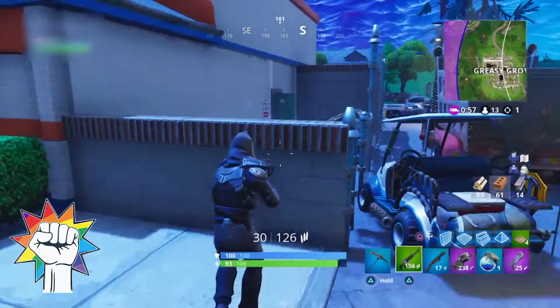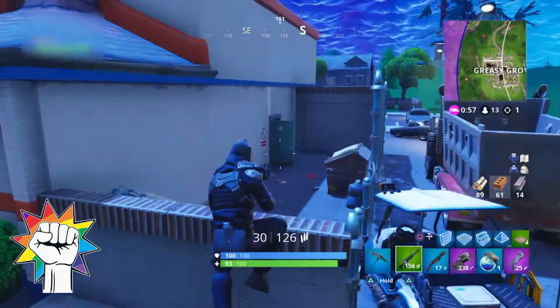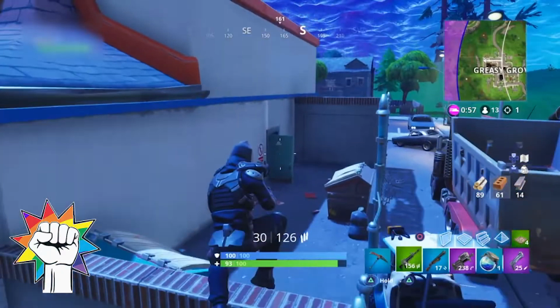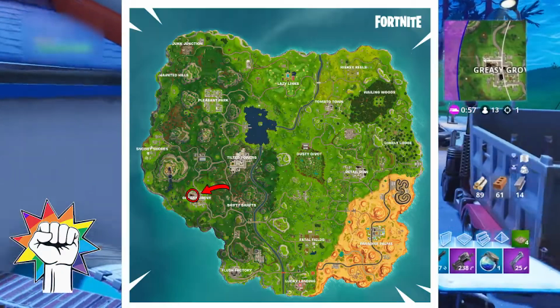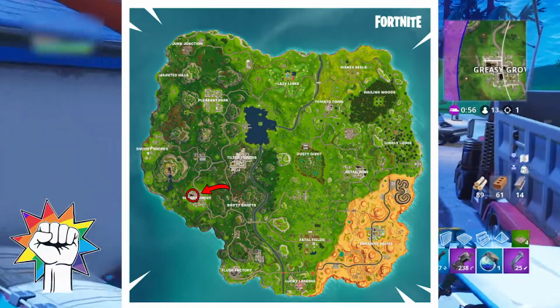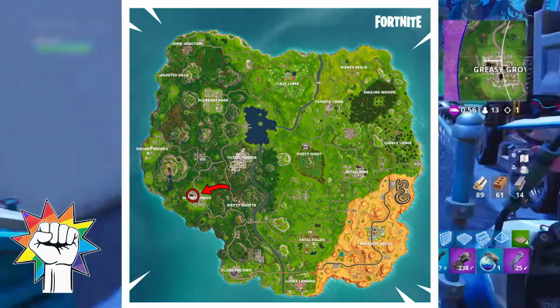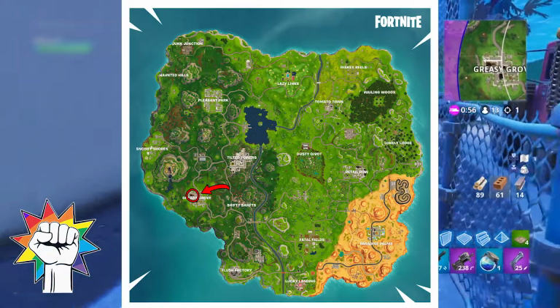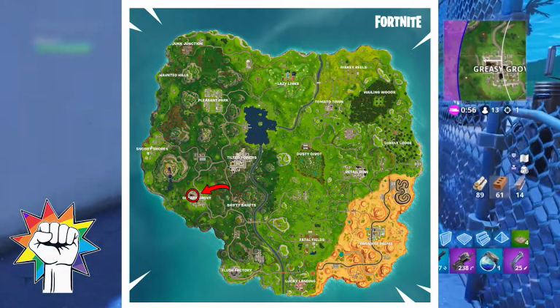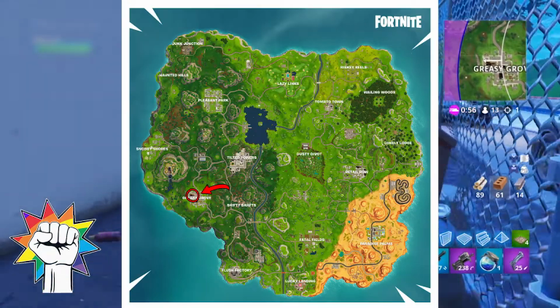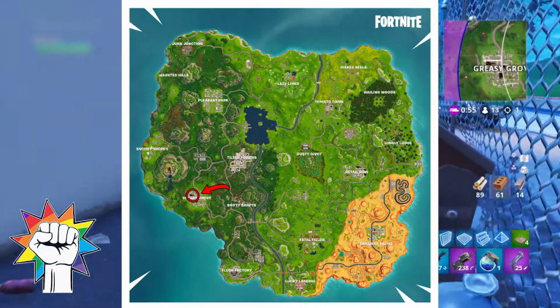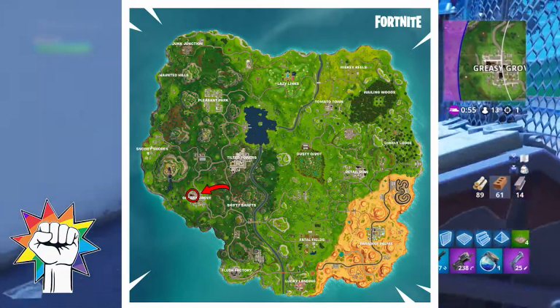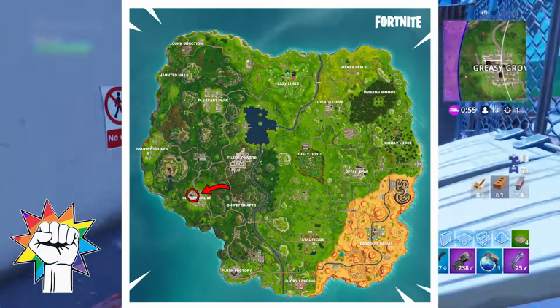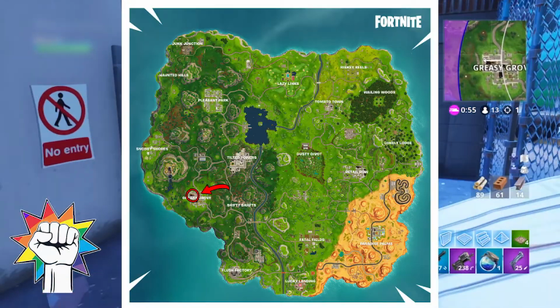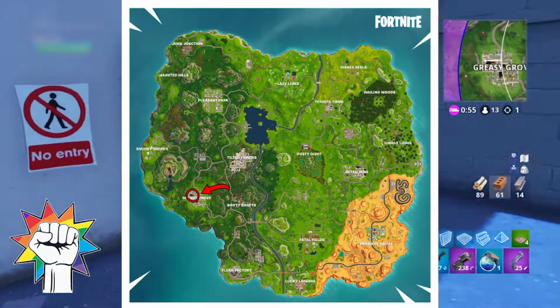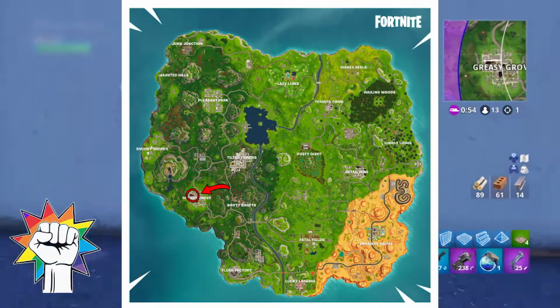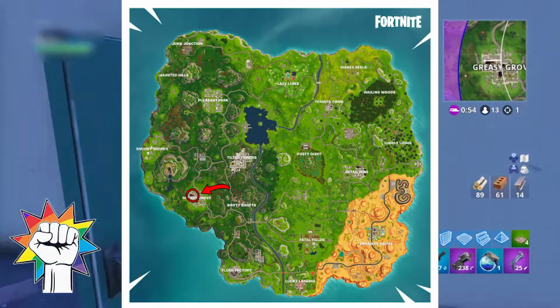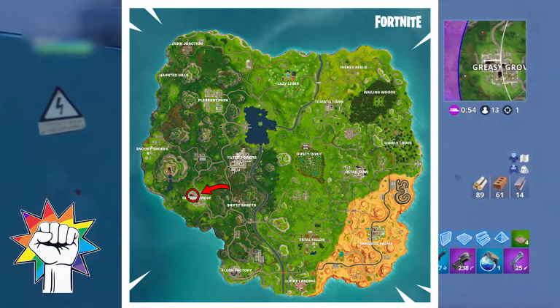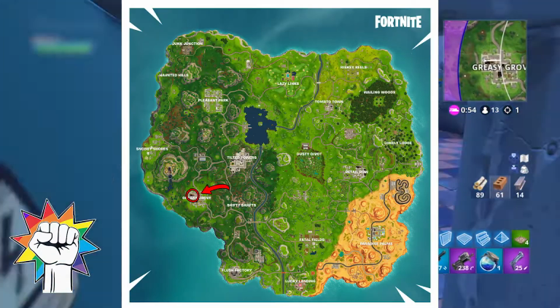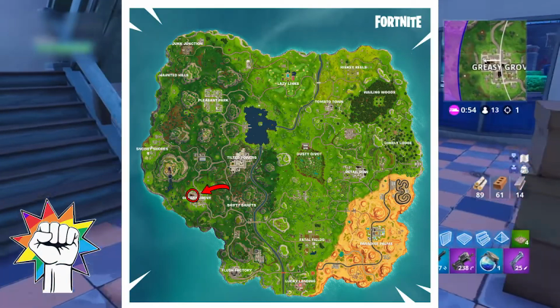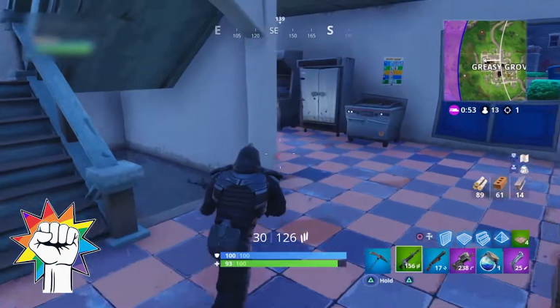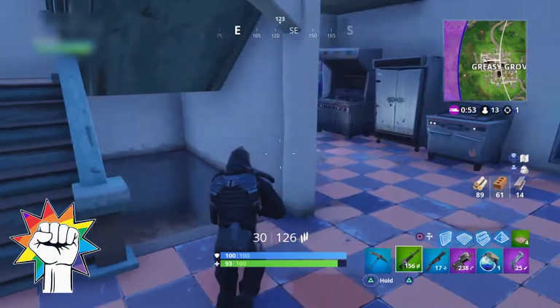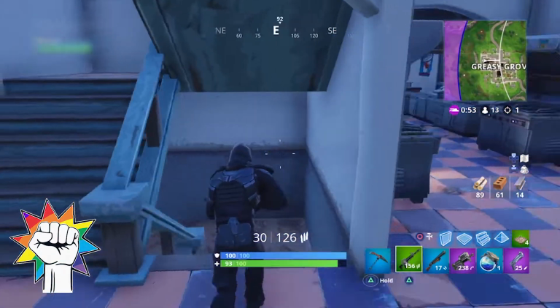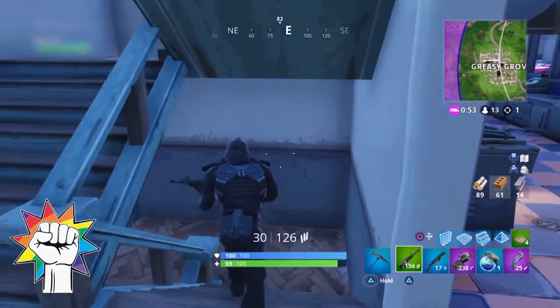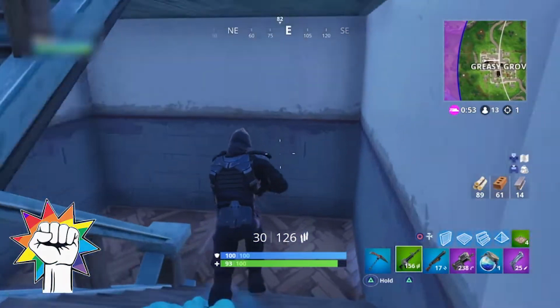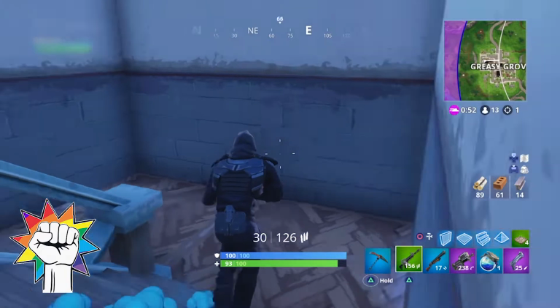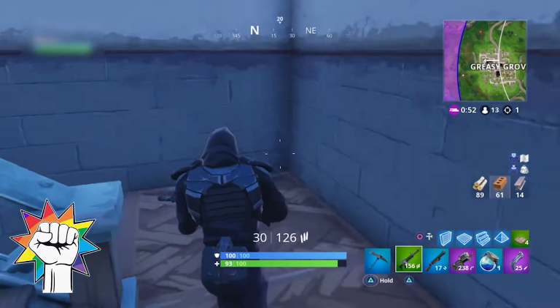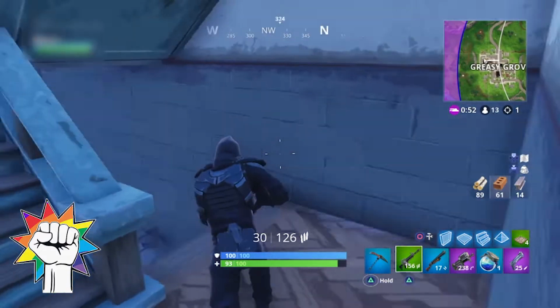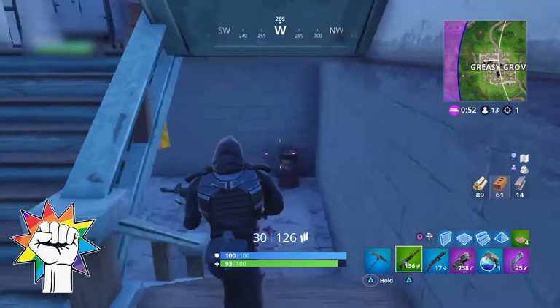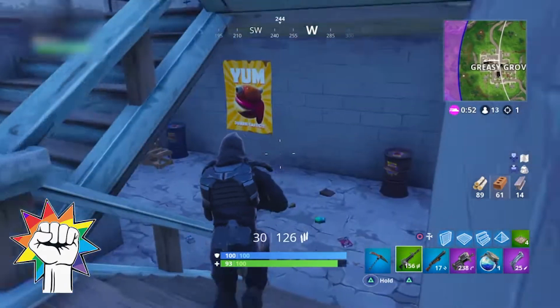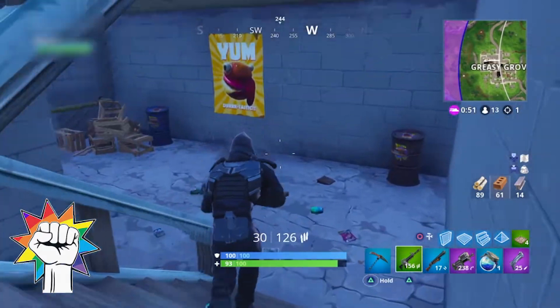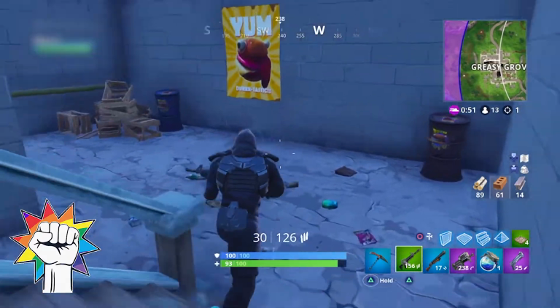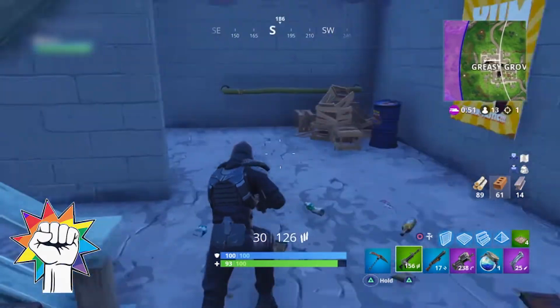Another one can be found inside Greasy Grove. Head to the Dyer Burger building and down below the diner to find a puzzle piece there.